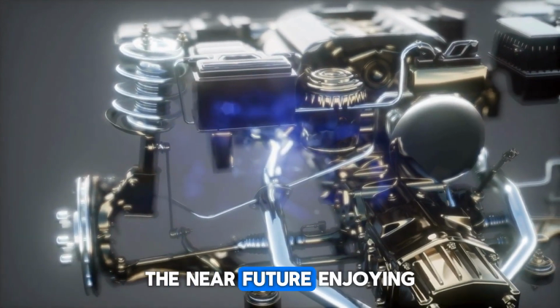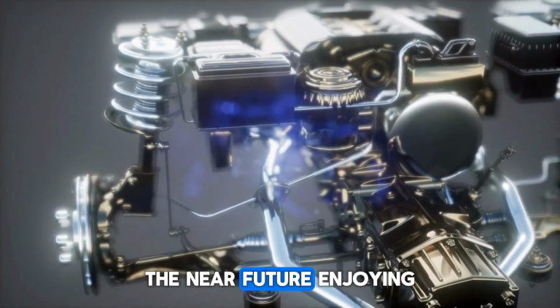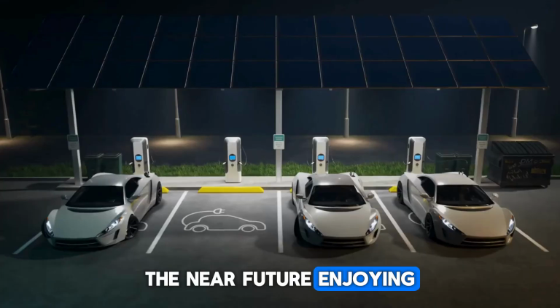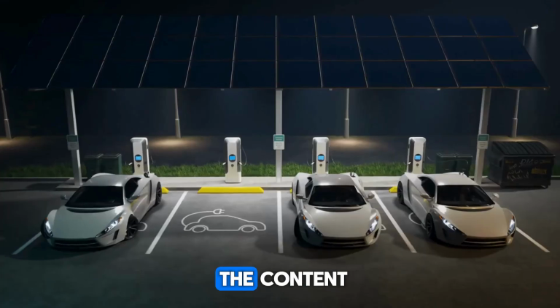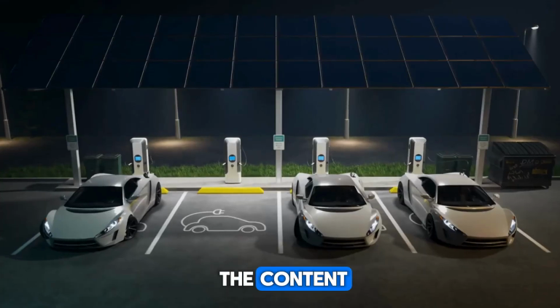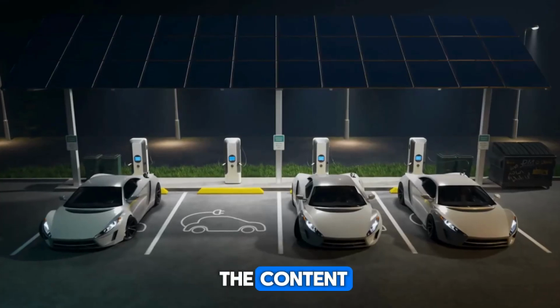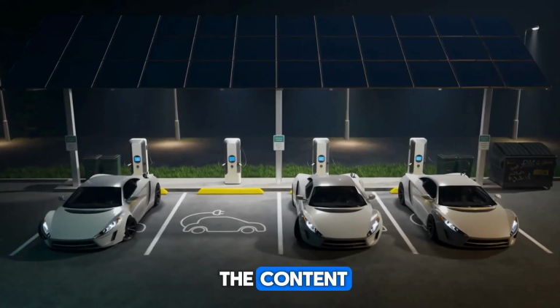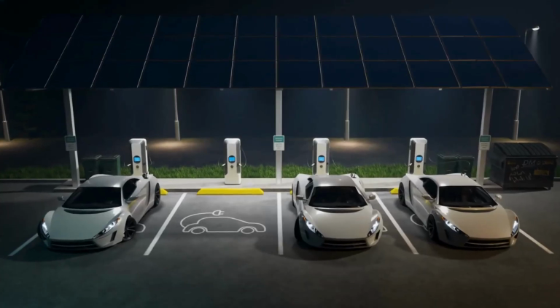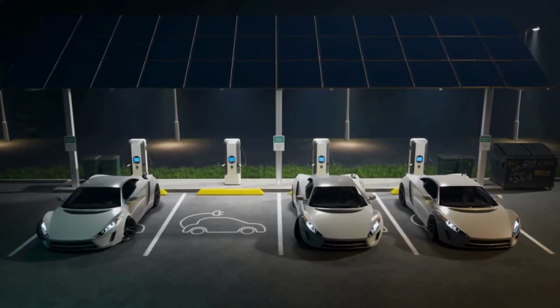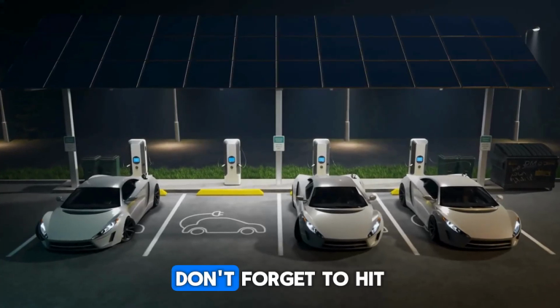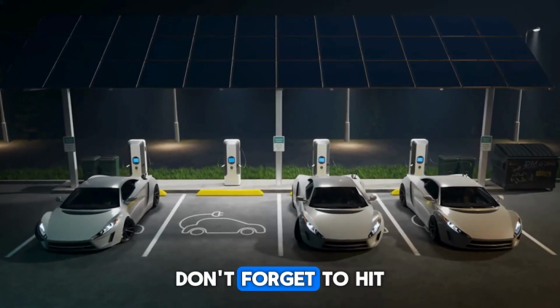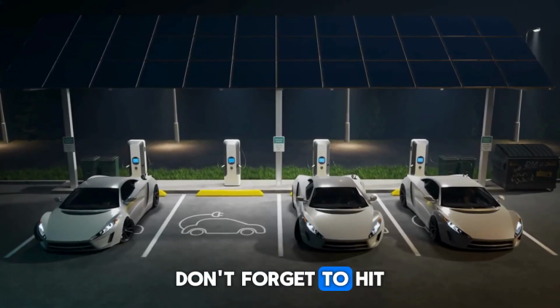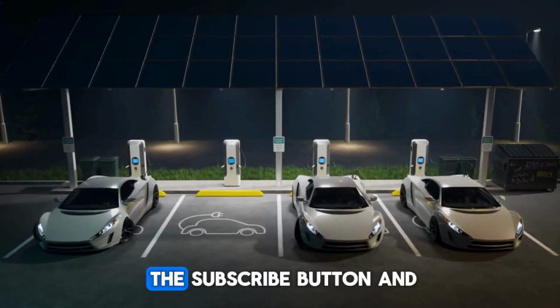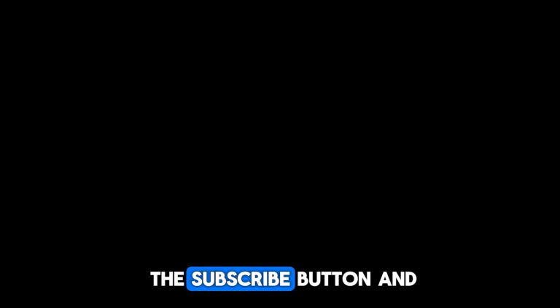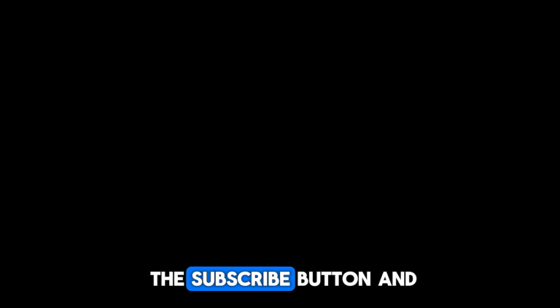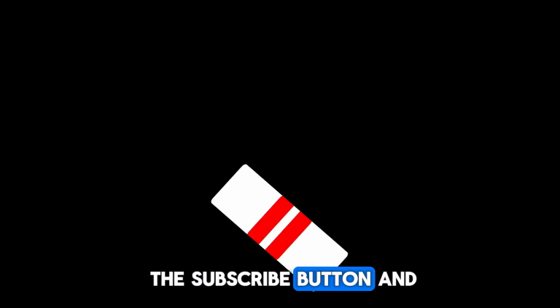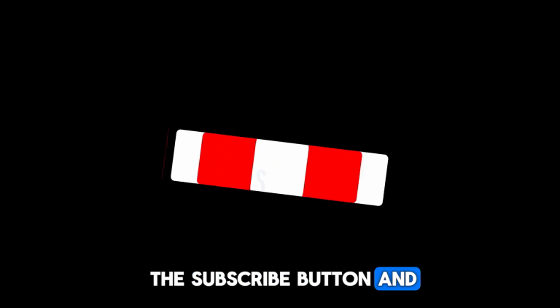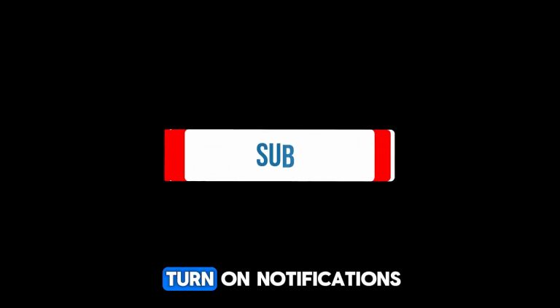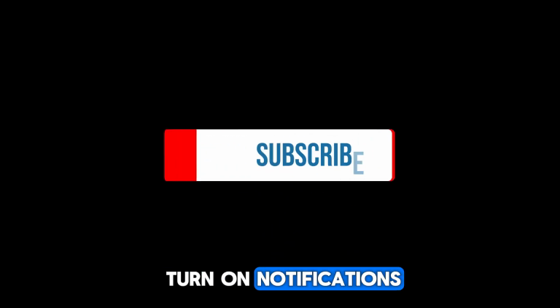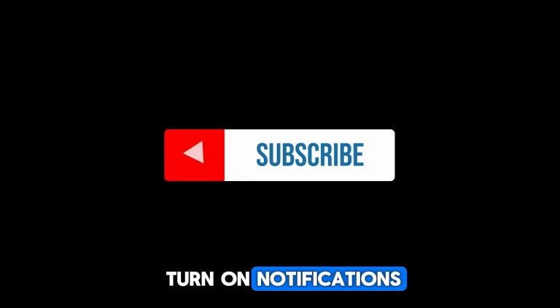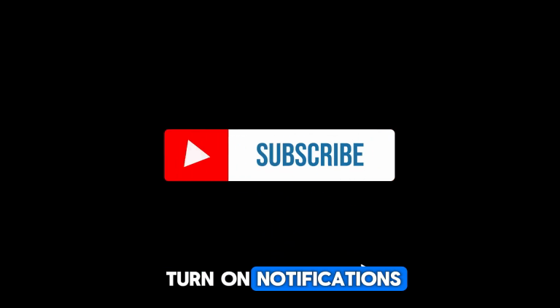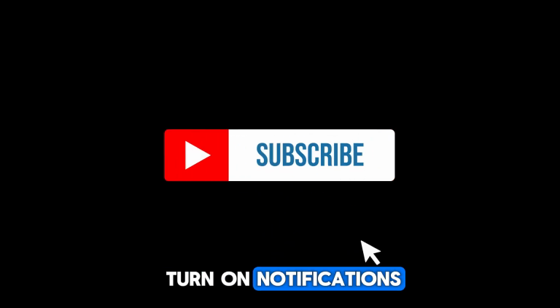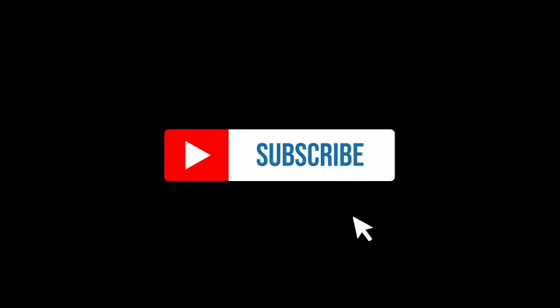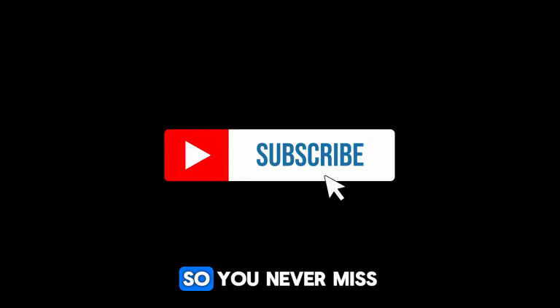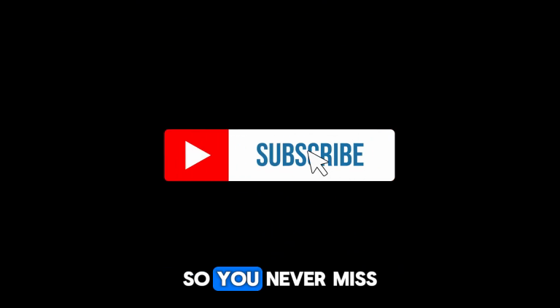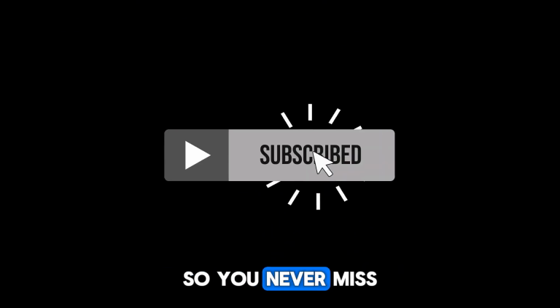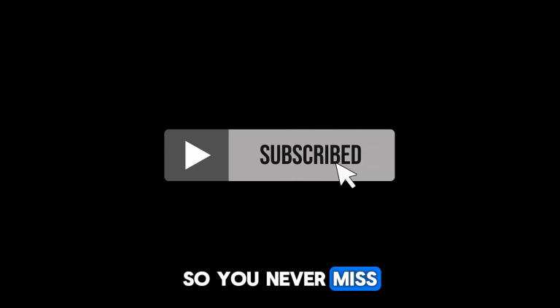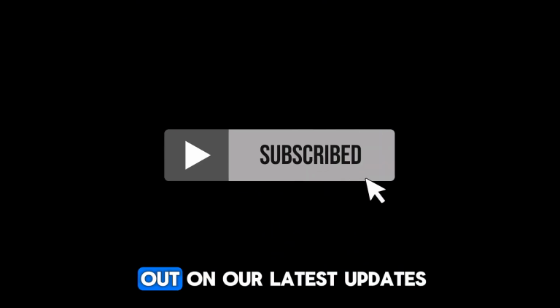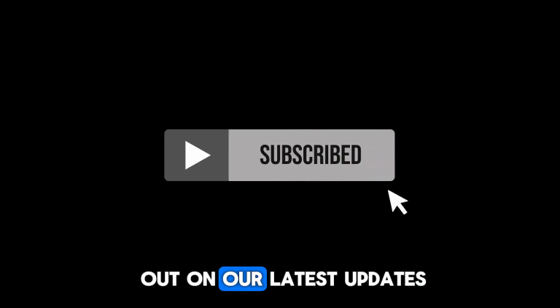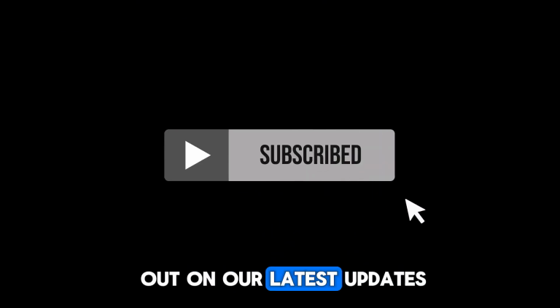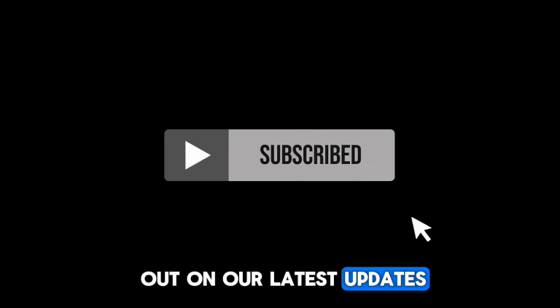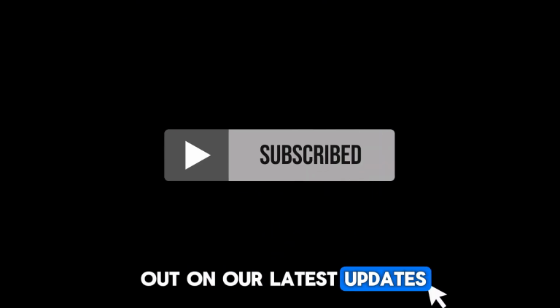Enjoying the content? Don't forget to hit the subscribe button and turn on notifications so you never miss out on our latest updates.